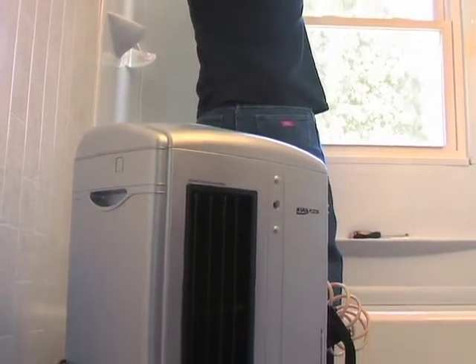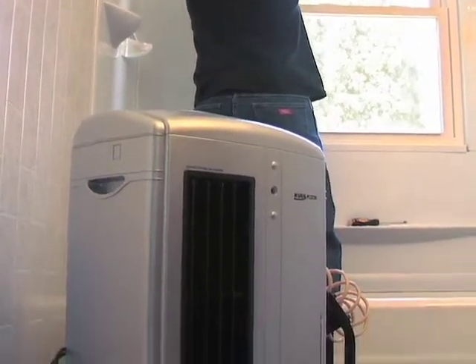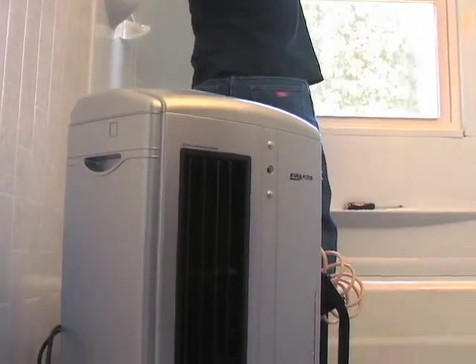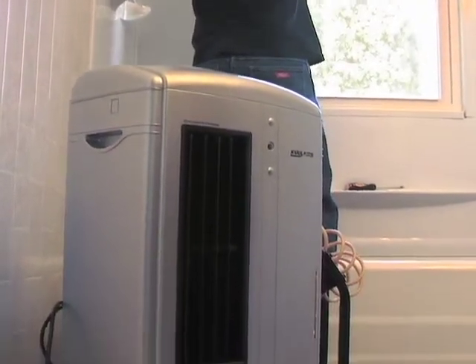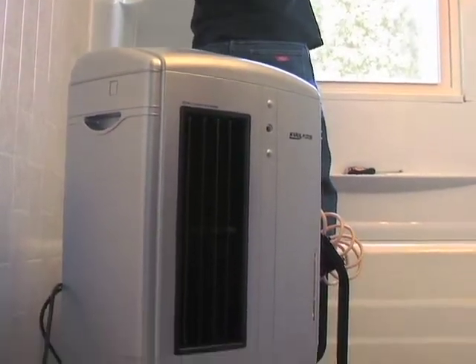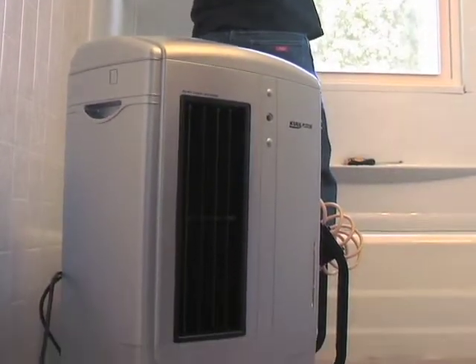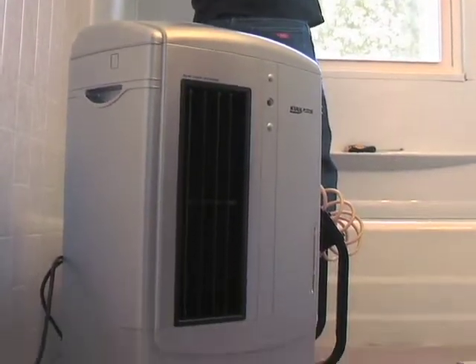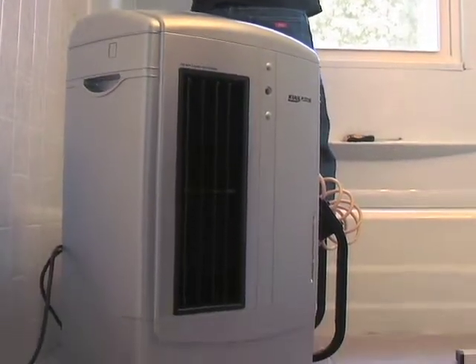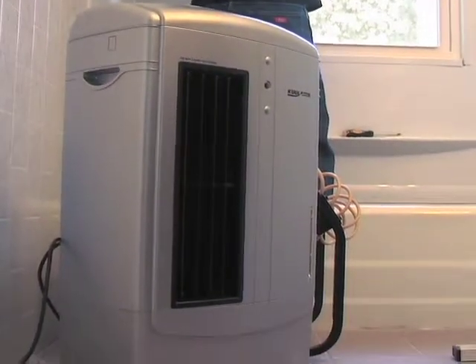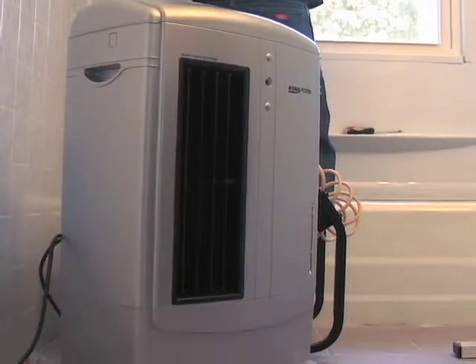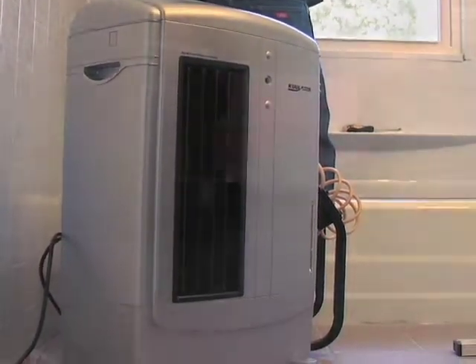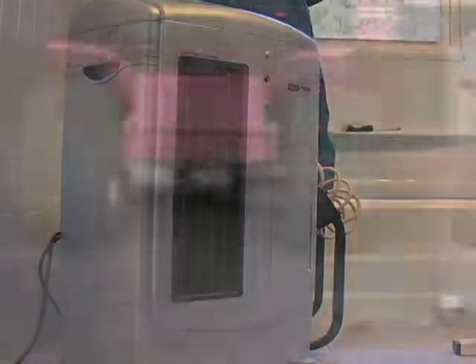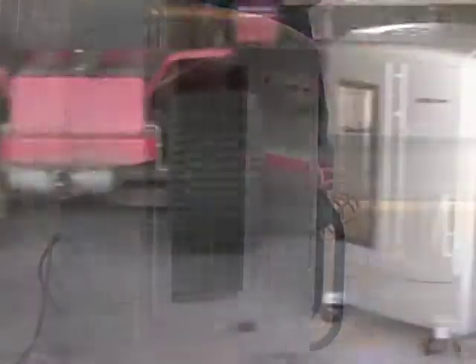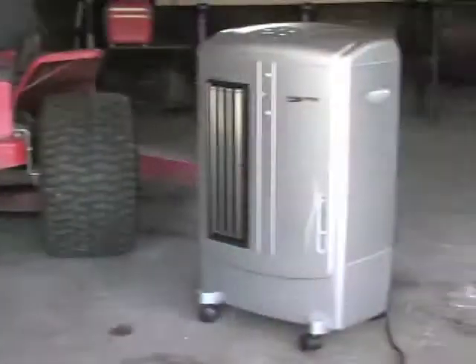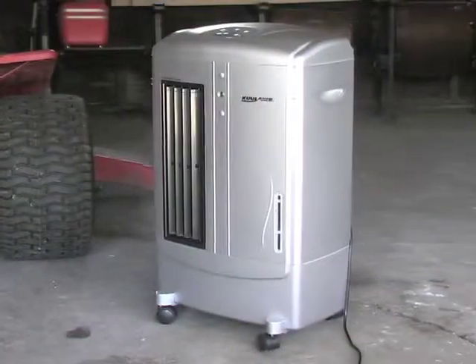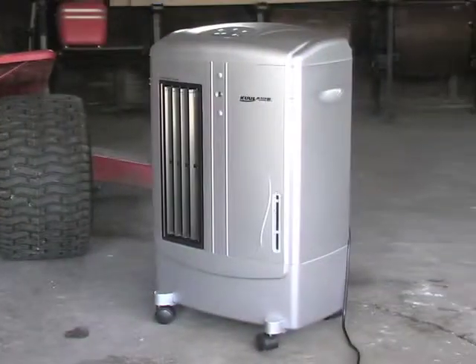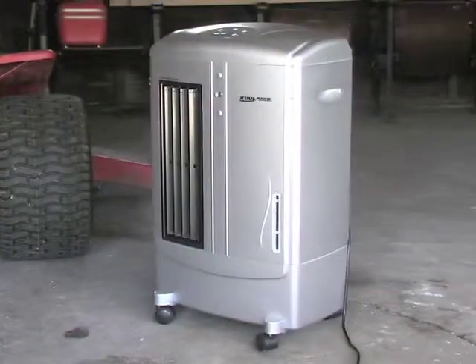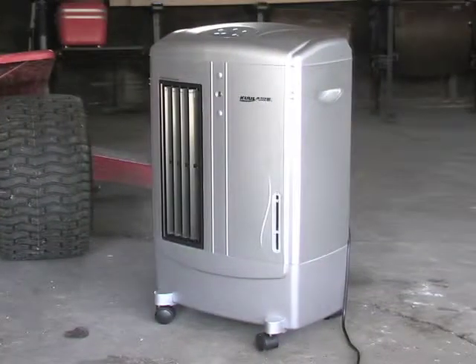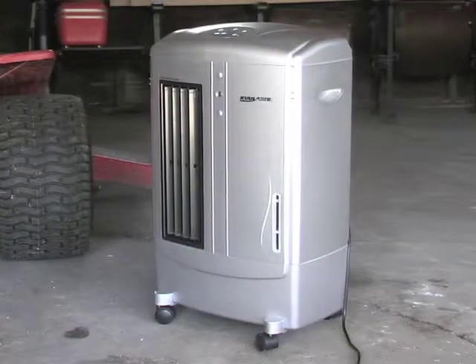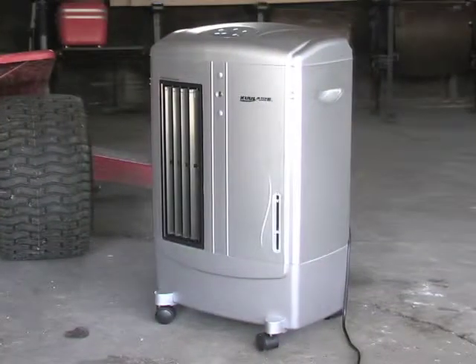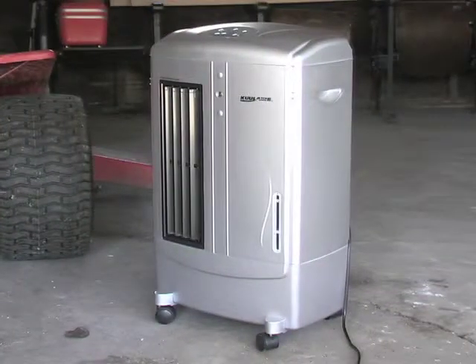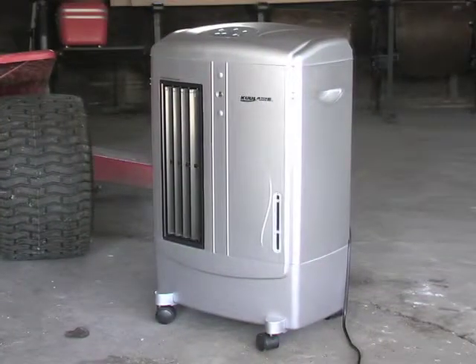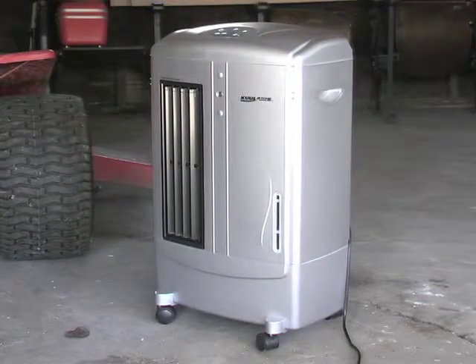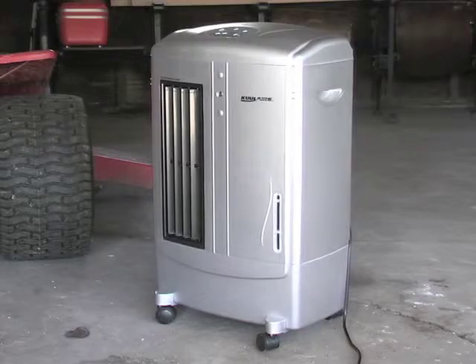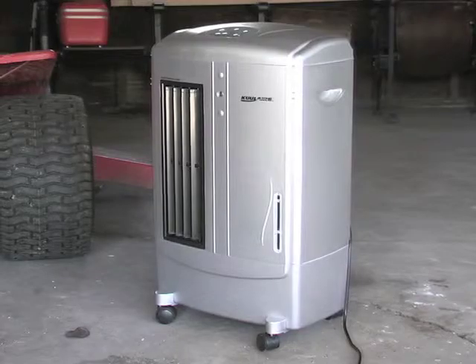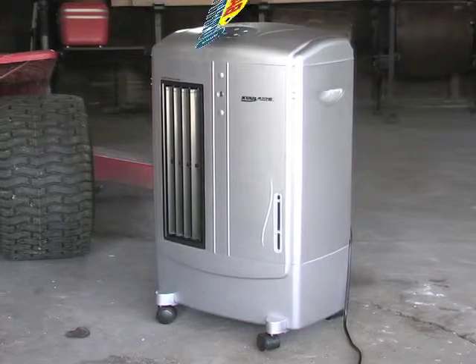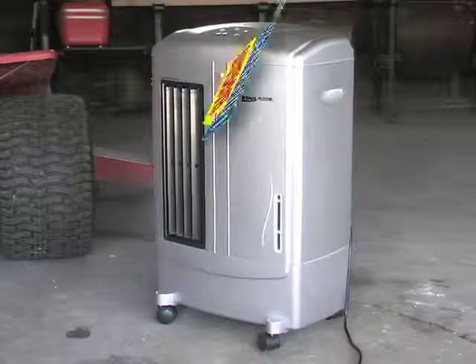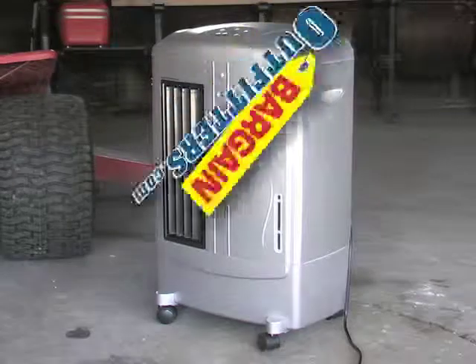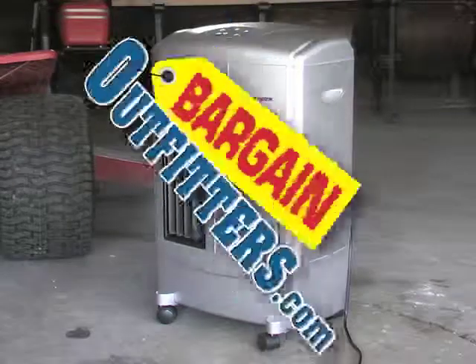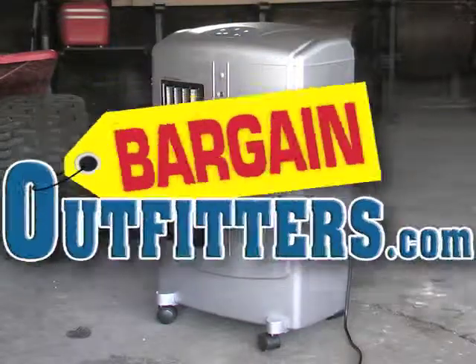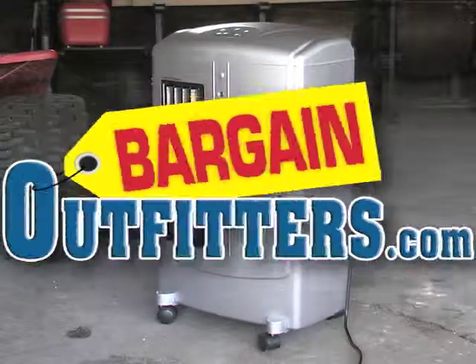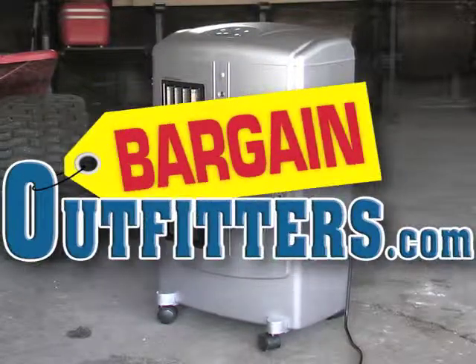Save big when you beat the heat with this portable cooling unit. Buy yours now.